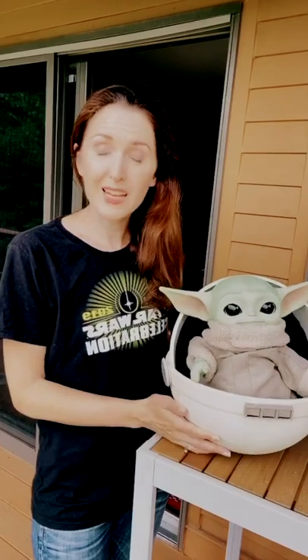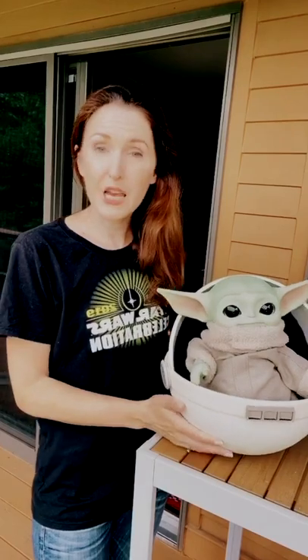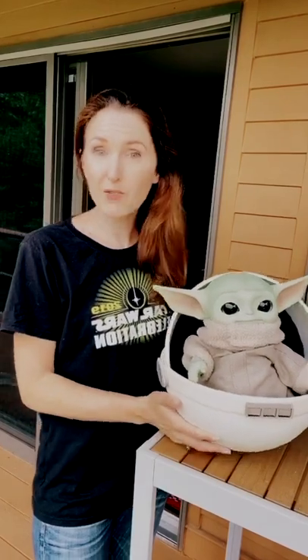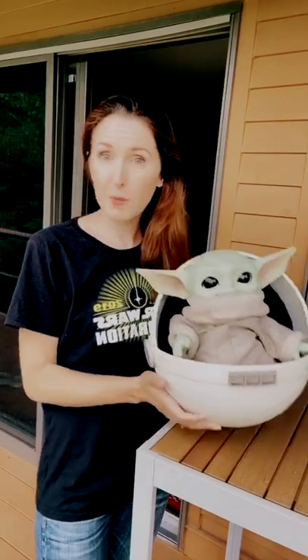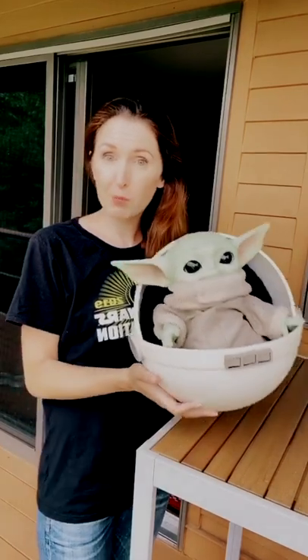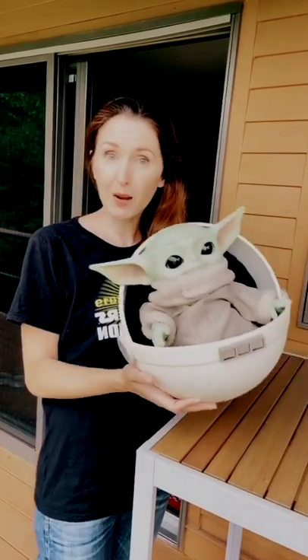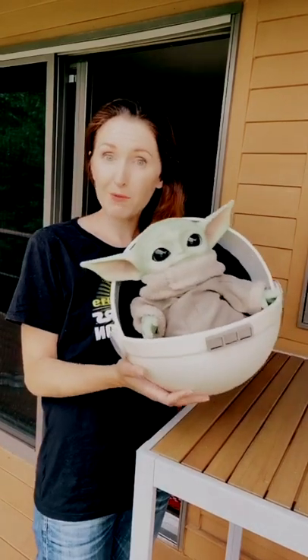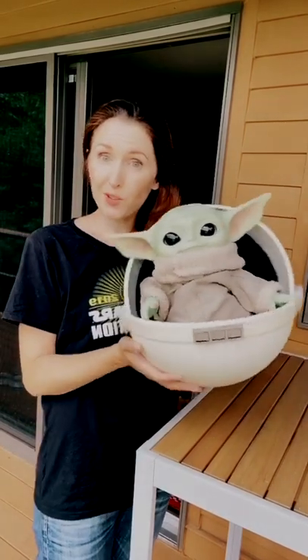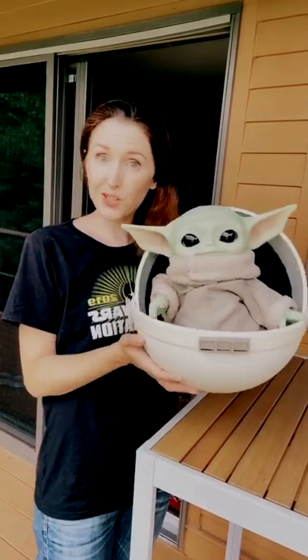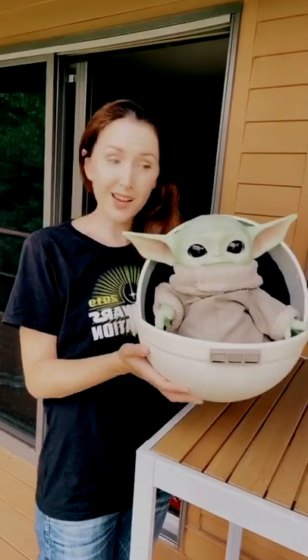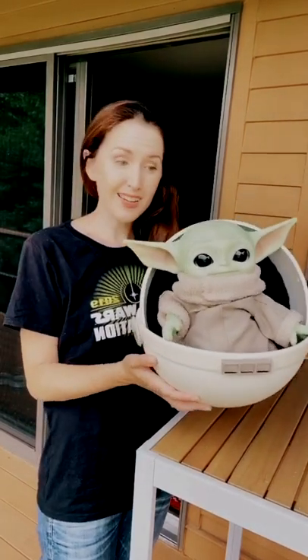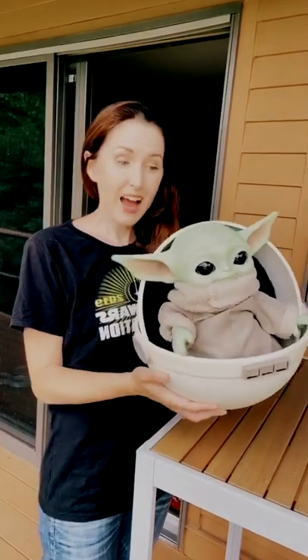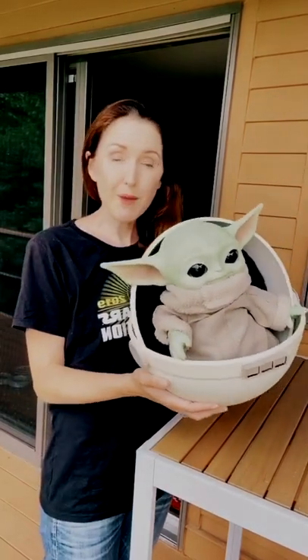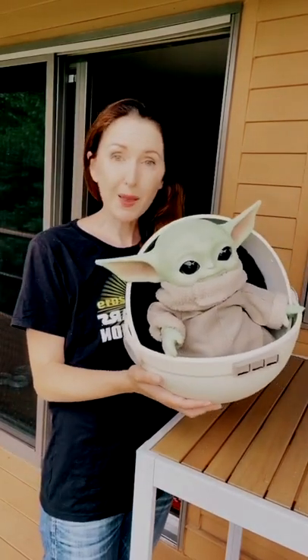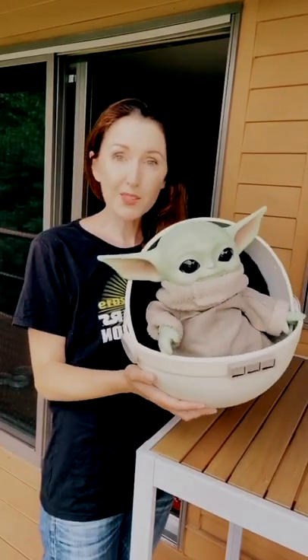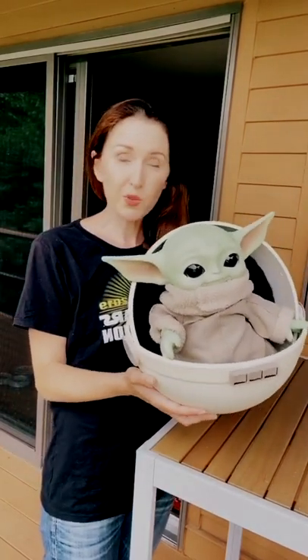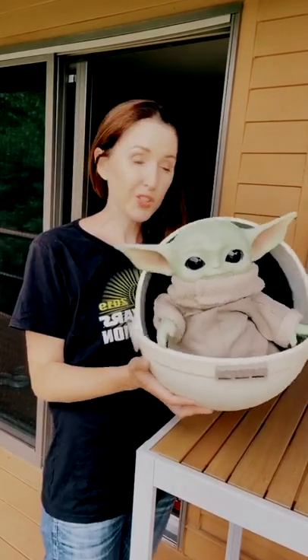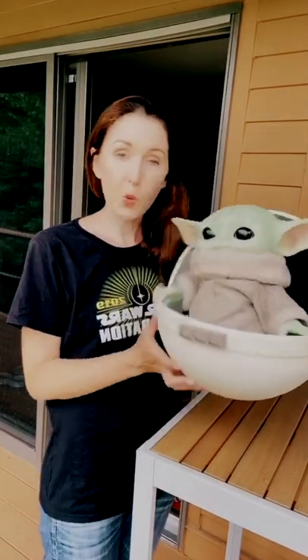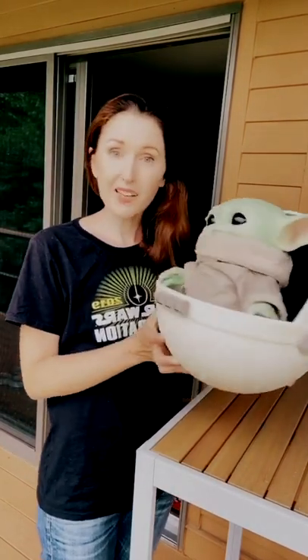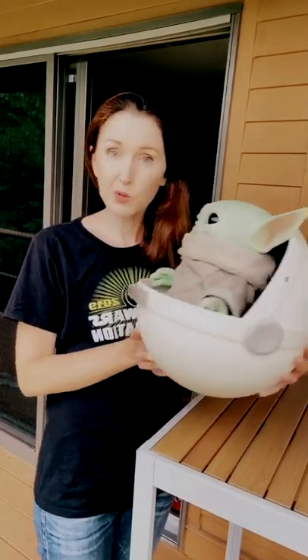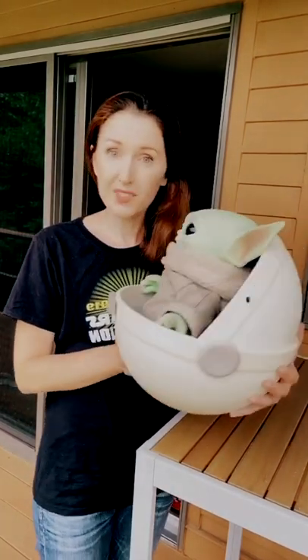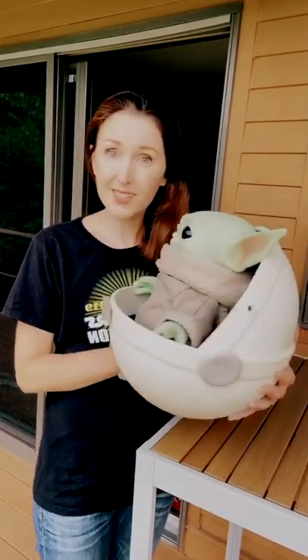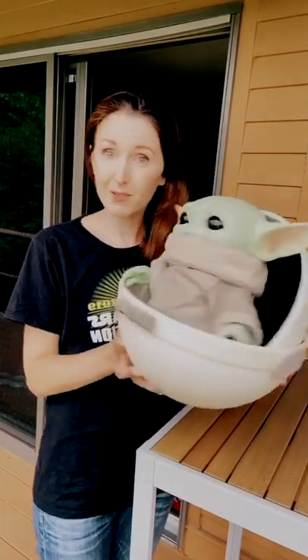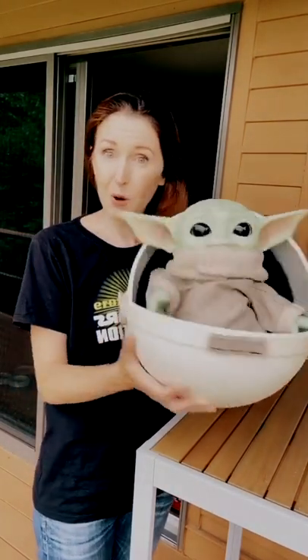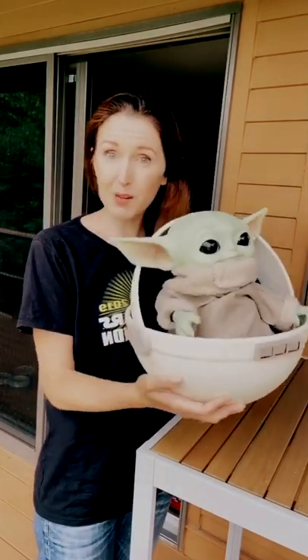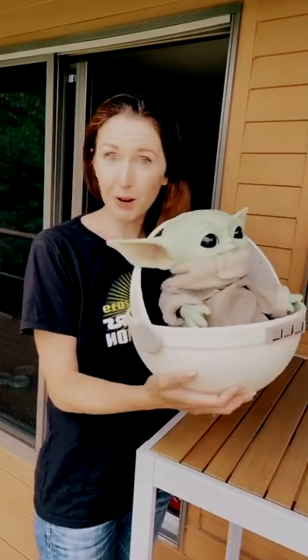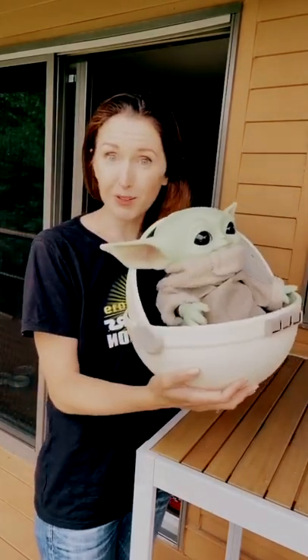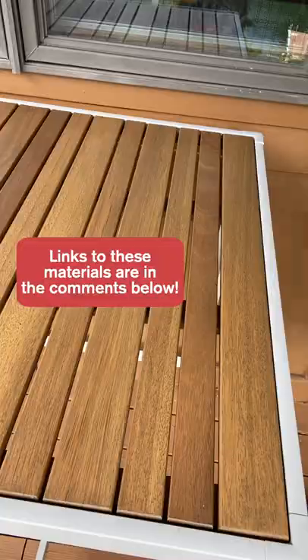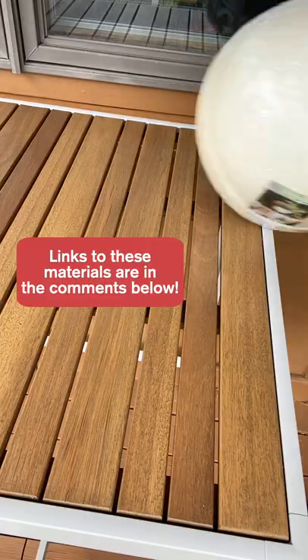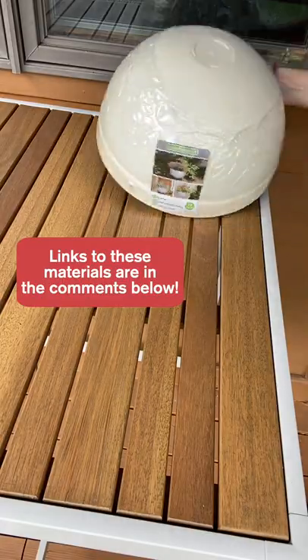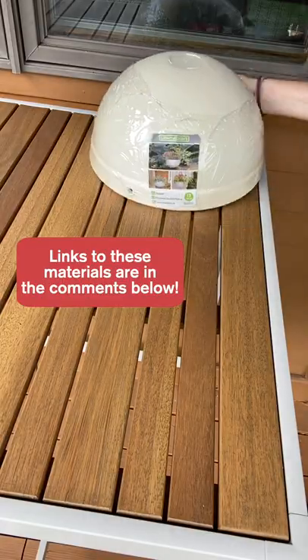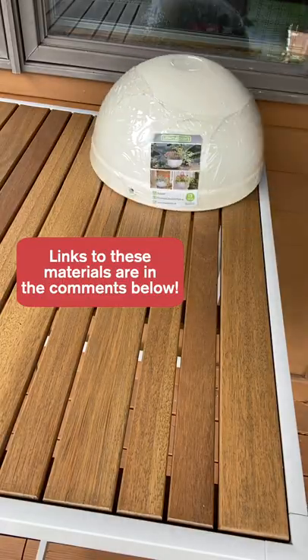If you want to make a pram for the child, I made this with just $20 worth of stuff from Home Depot. Here's what you need.